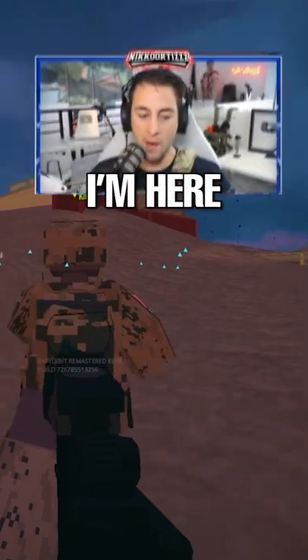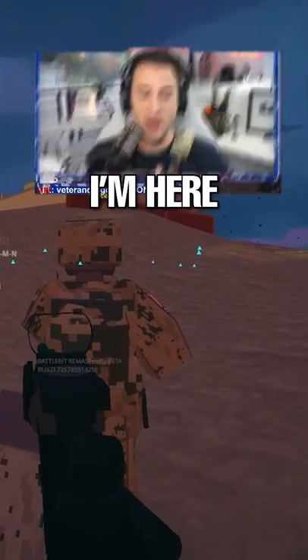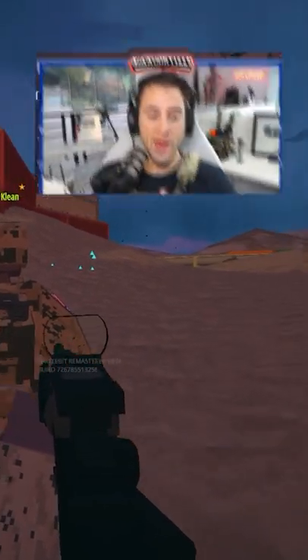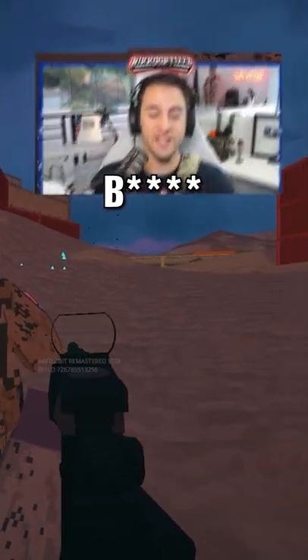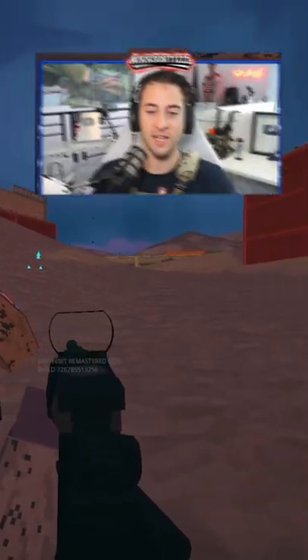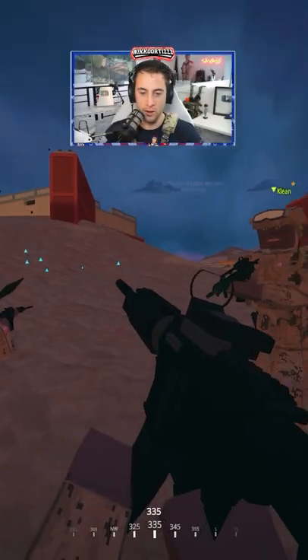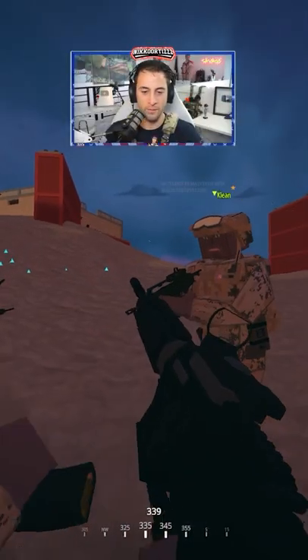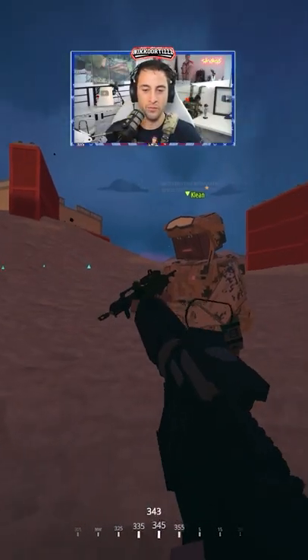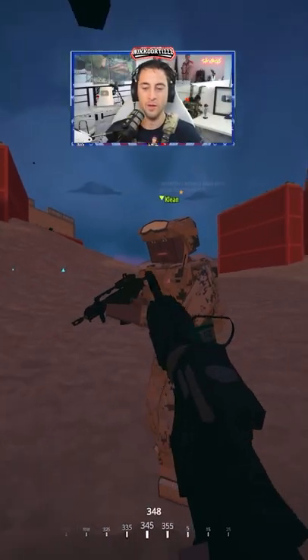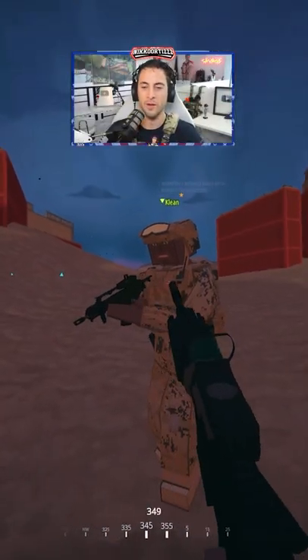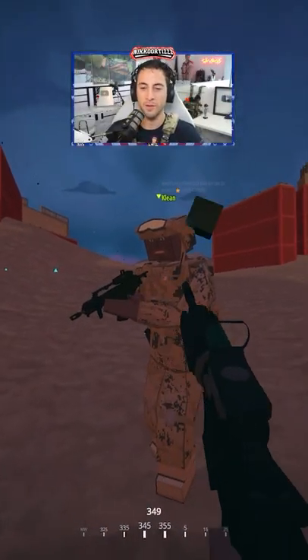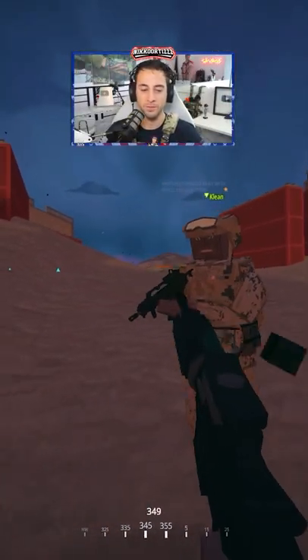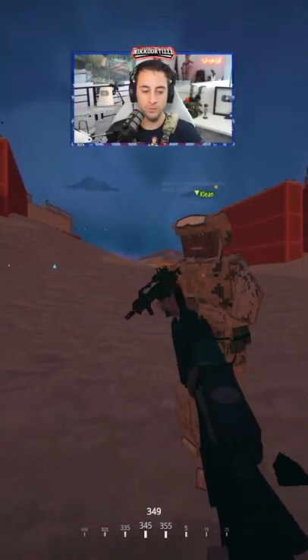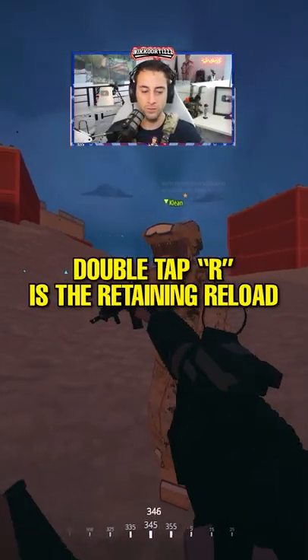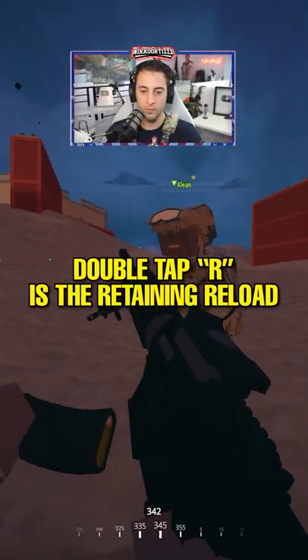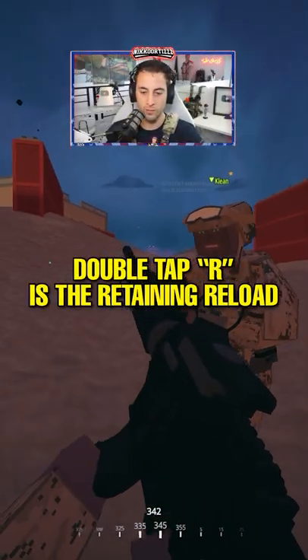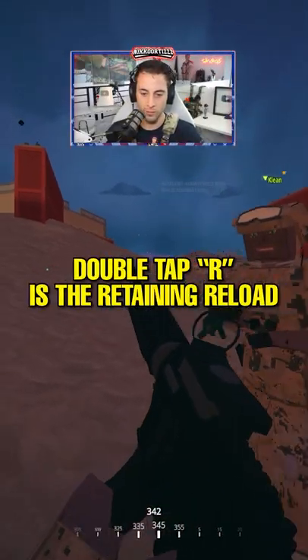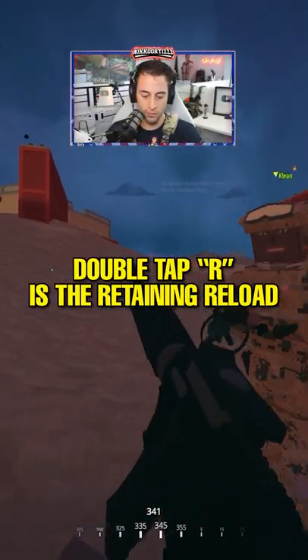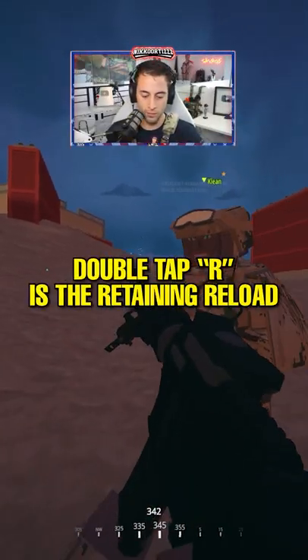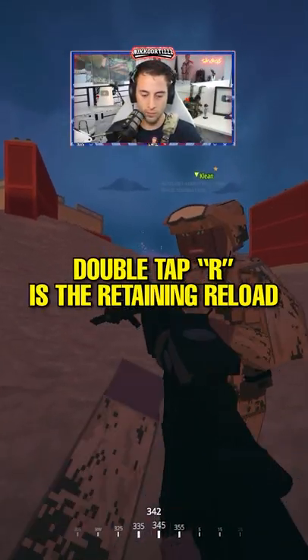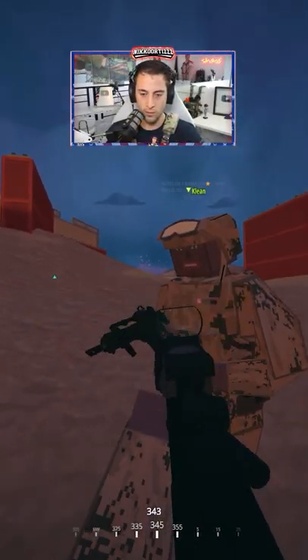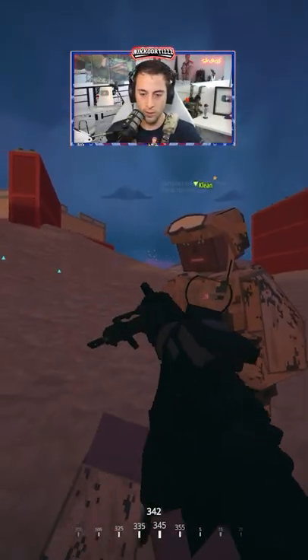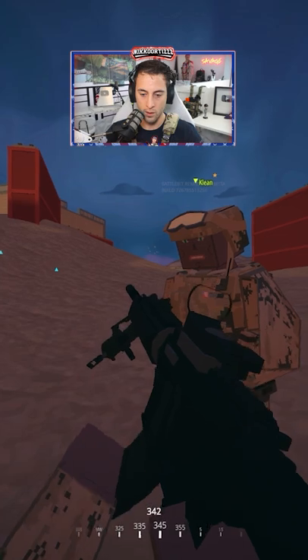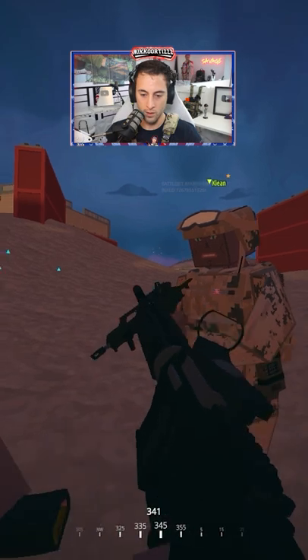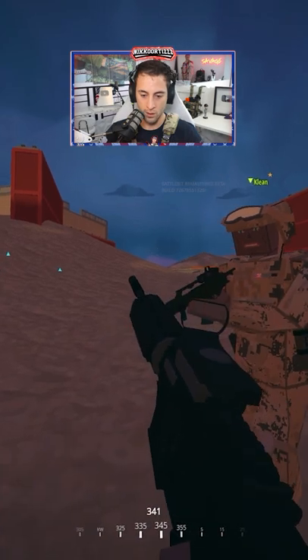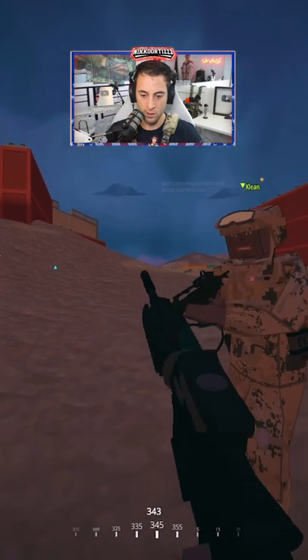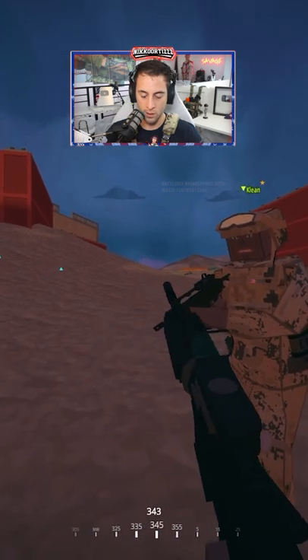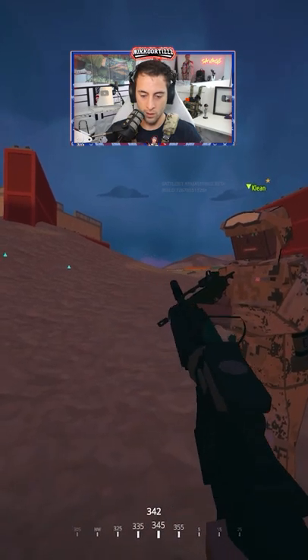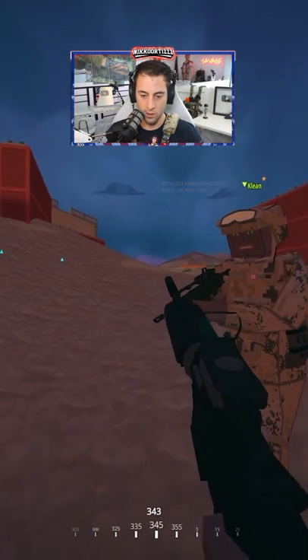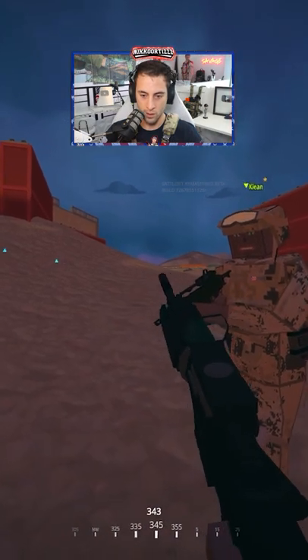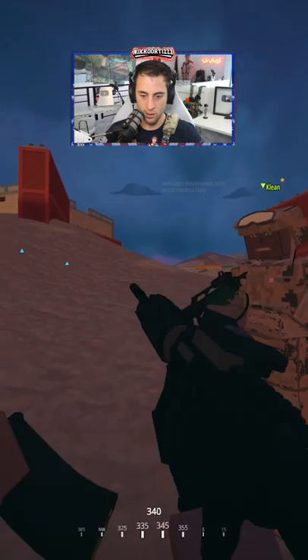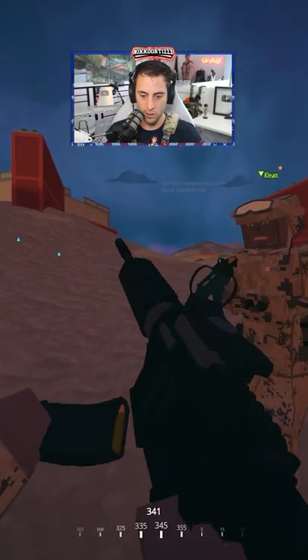Alright, so real quick — double tap R is the retaining reload. You gotta press it real fast, because if you just tap R, you'll do the combat load.